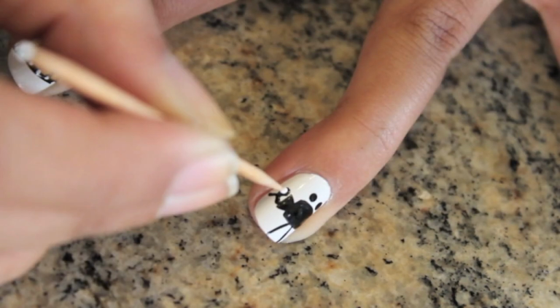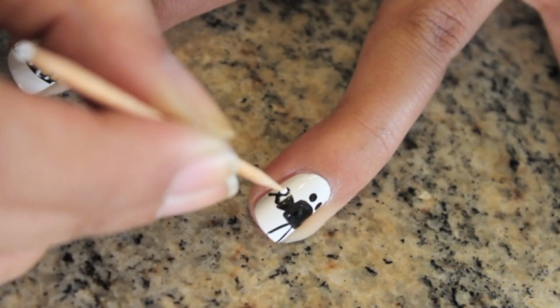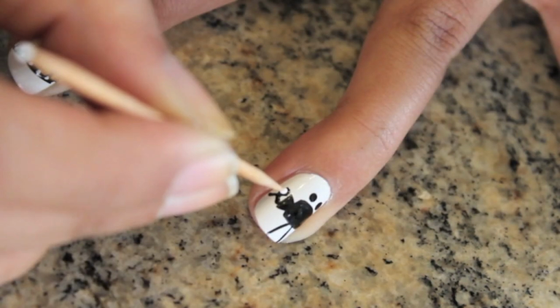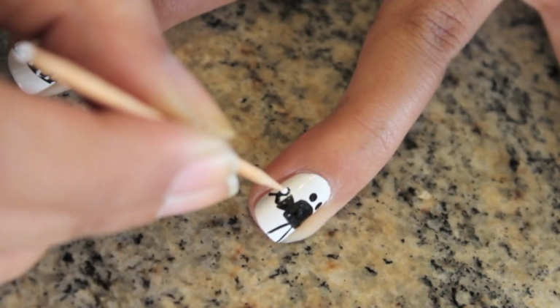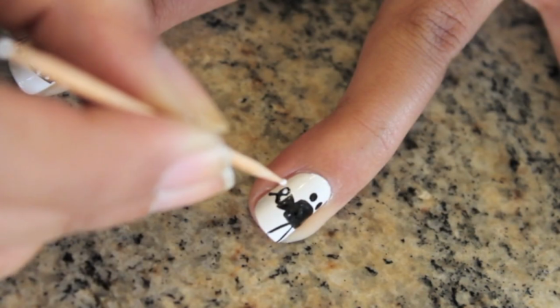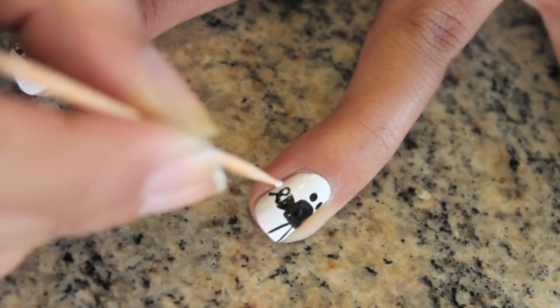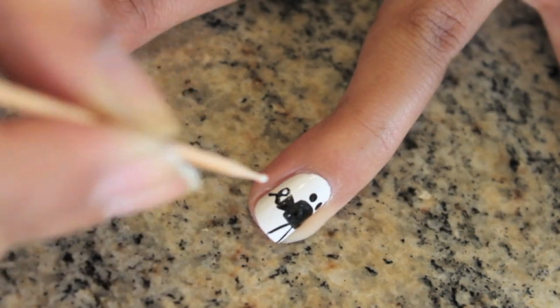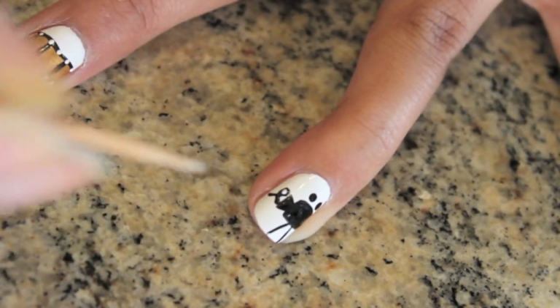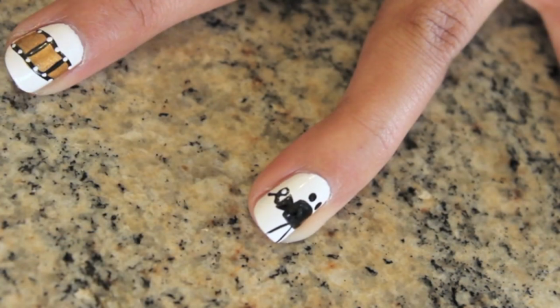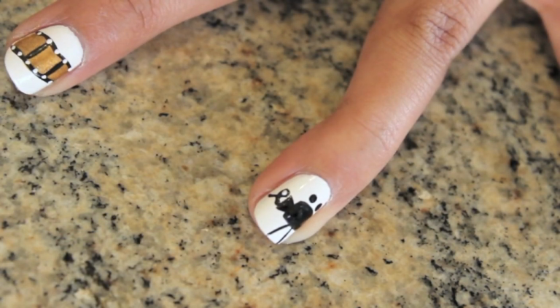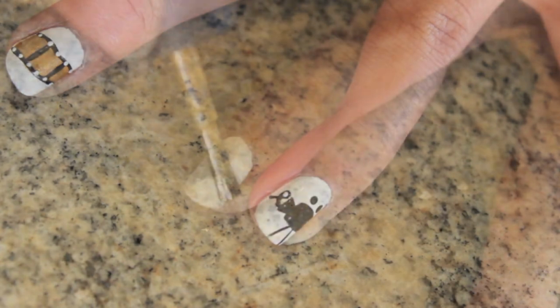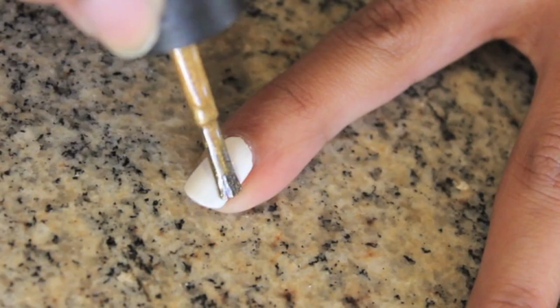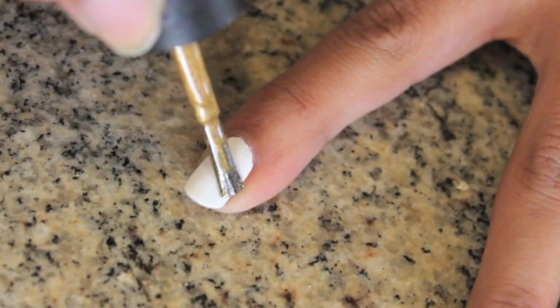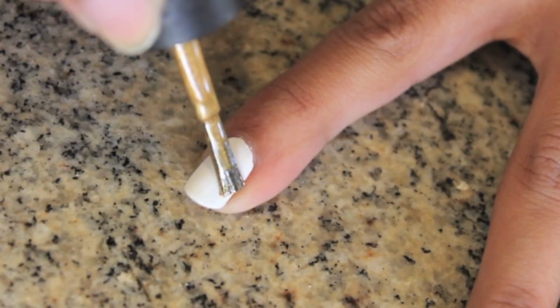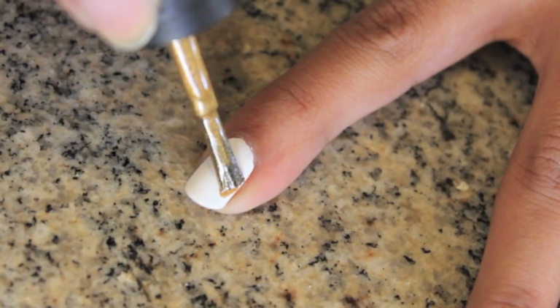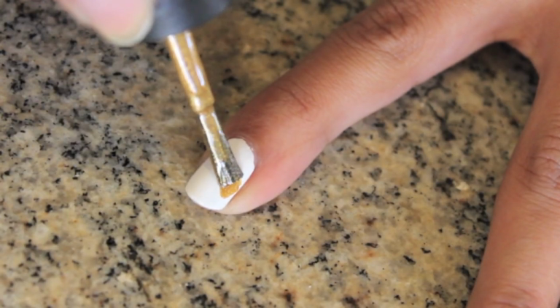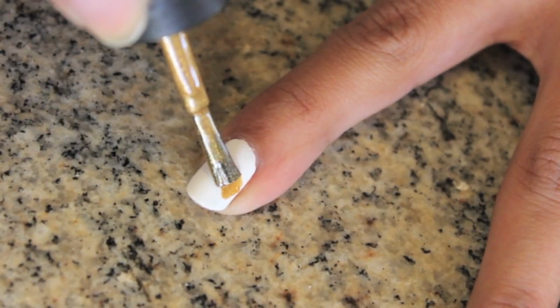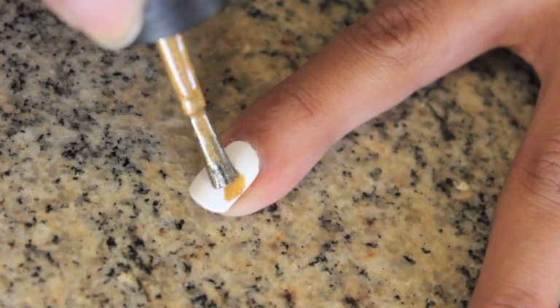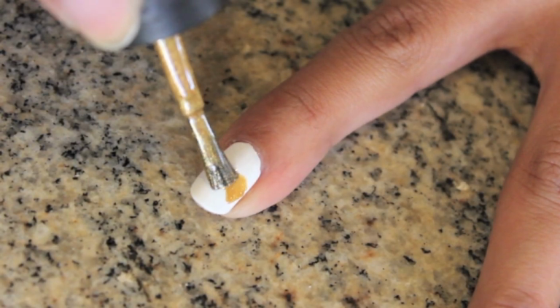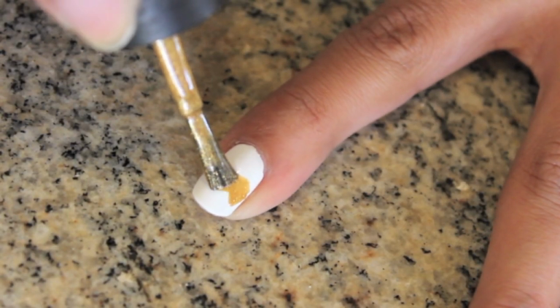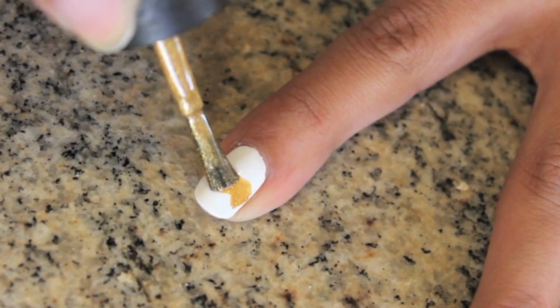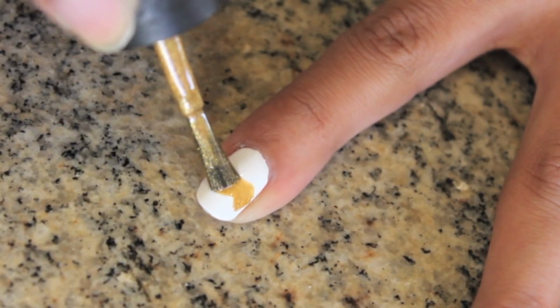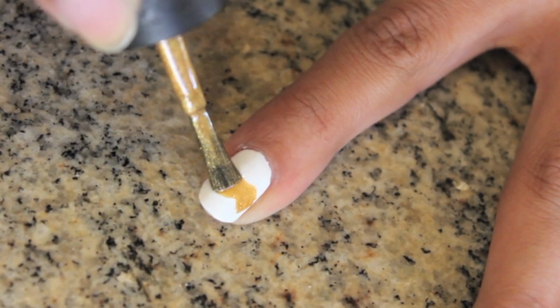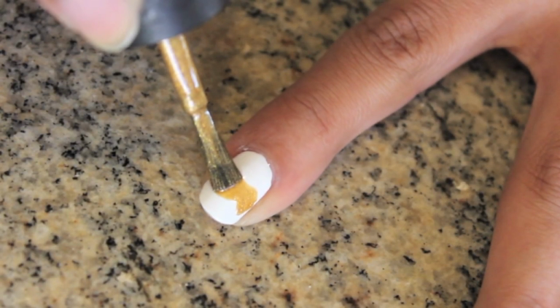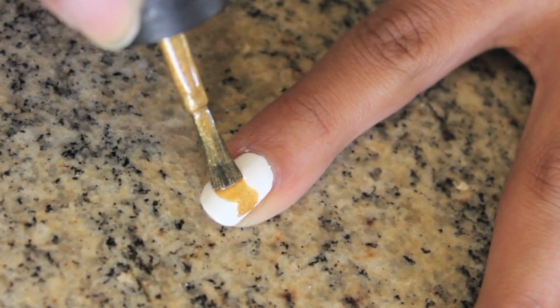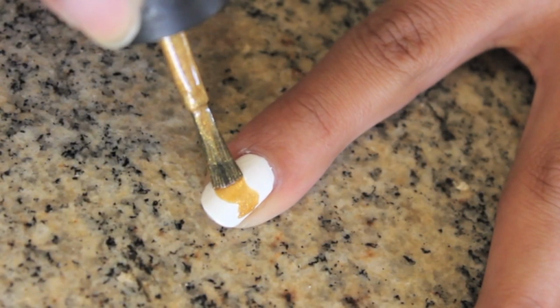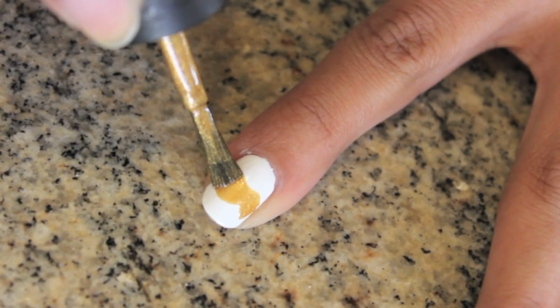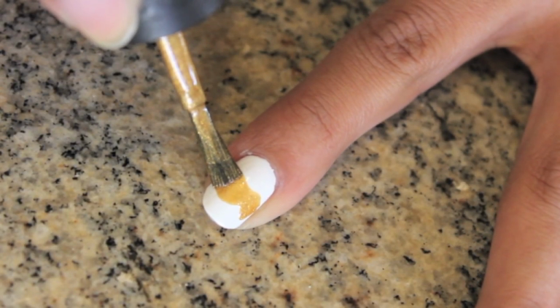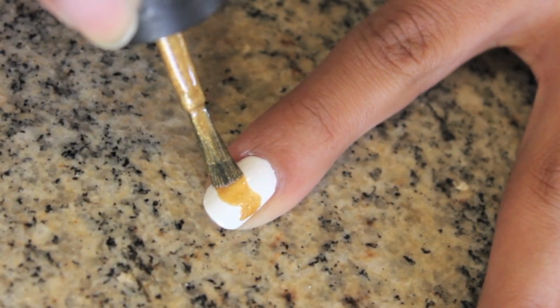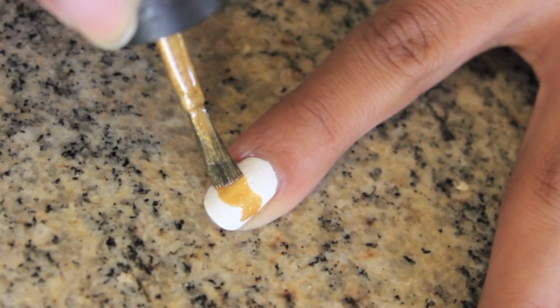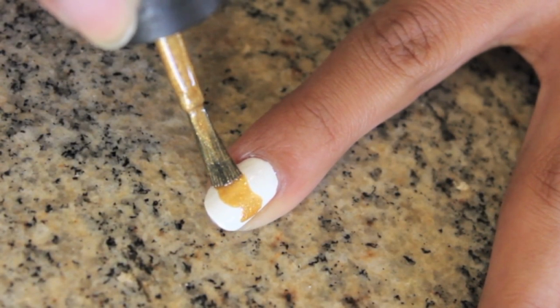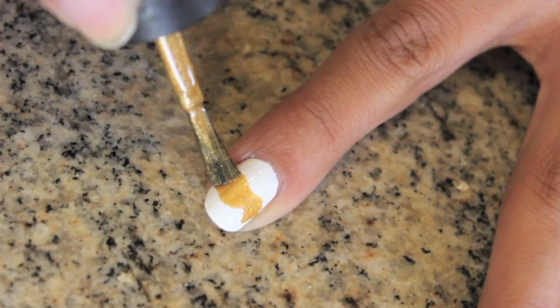If you need to, add a little white dot in the loop. On your middle and pointer fingers, paint a thick gold wavy stripe — this is going to be our film strip.